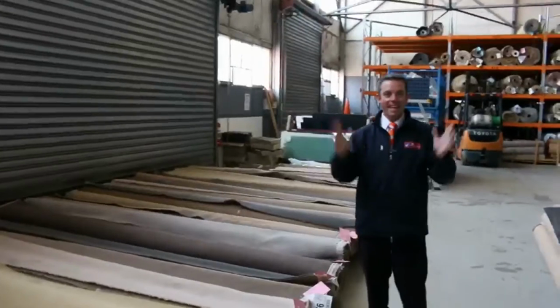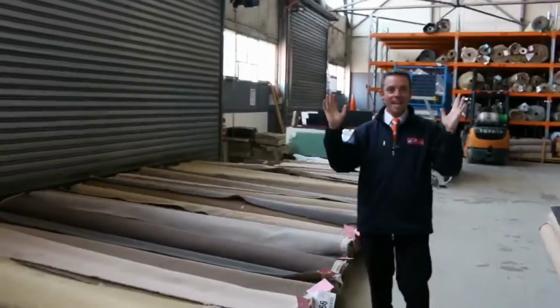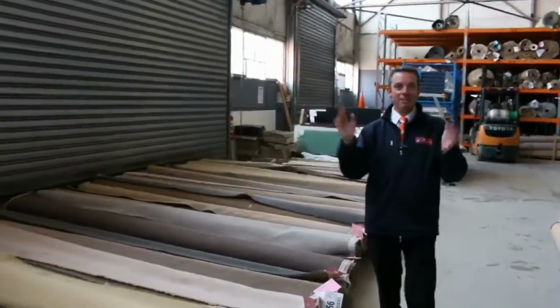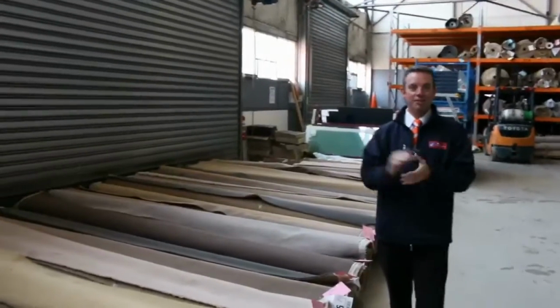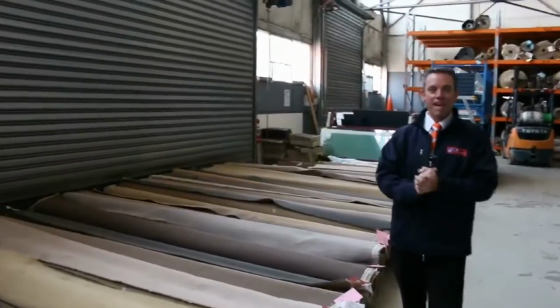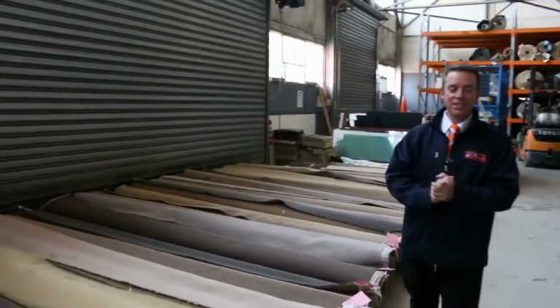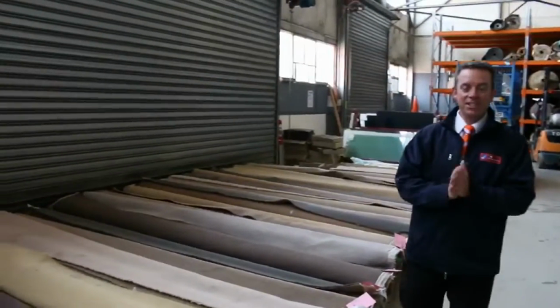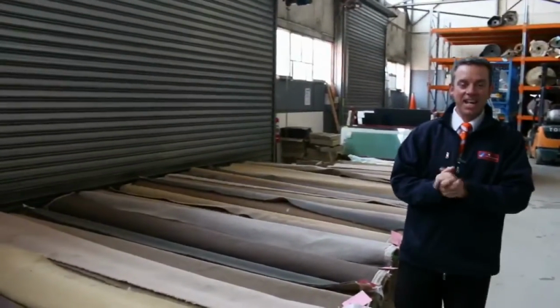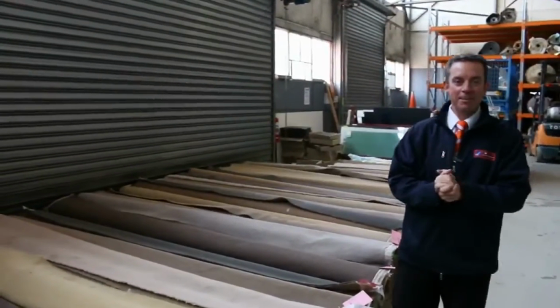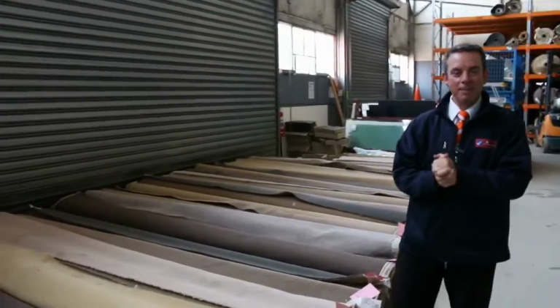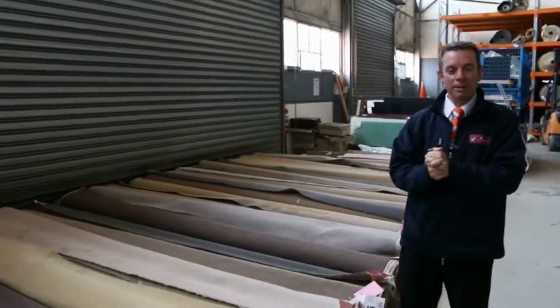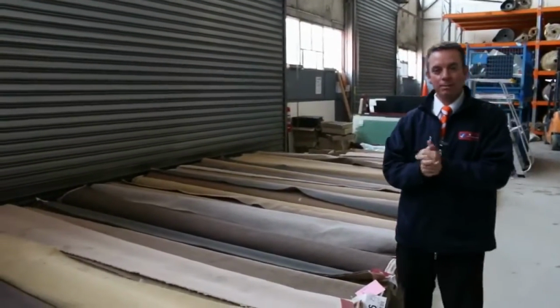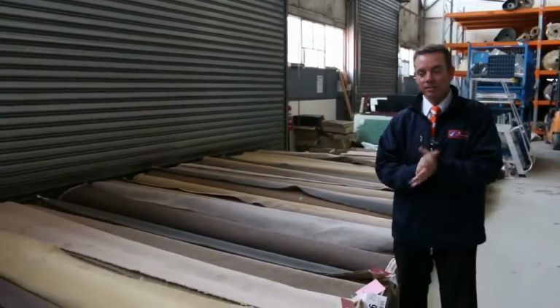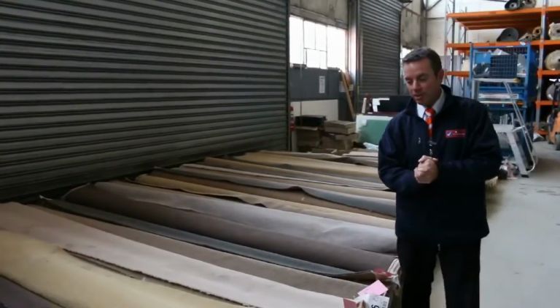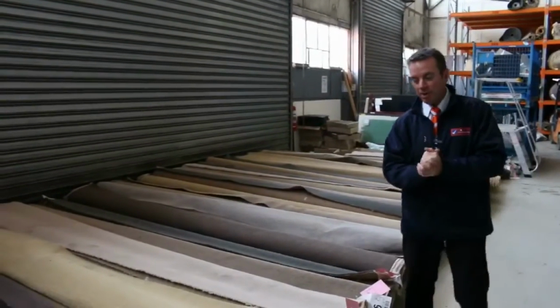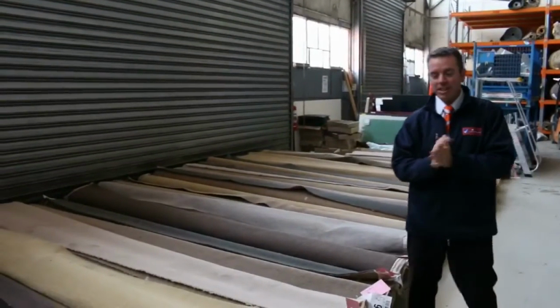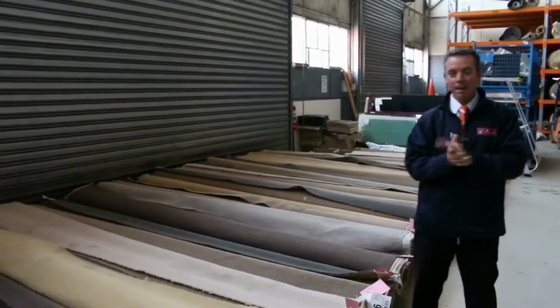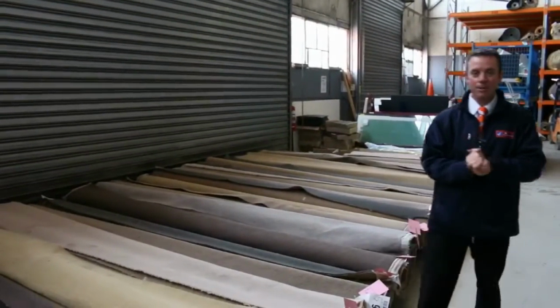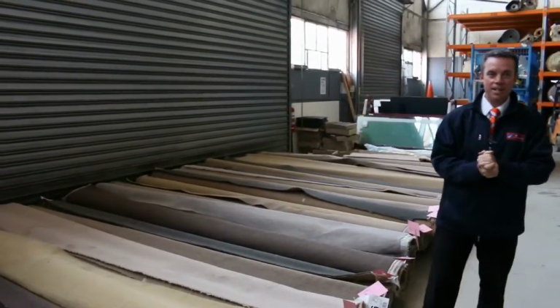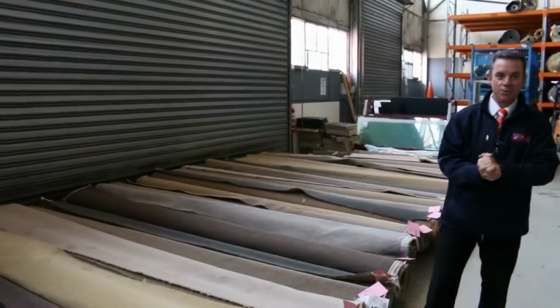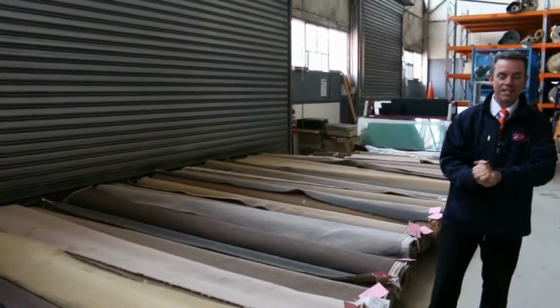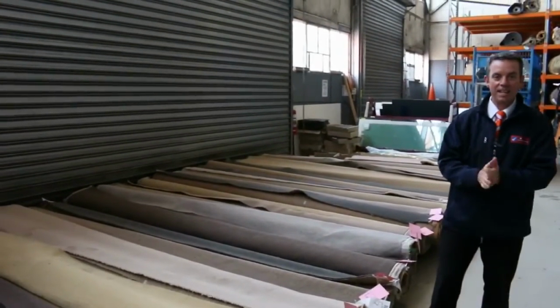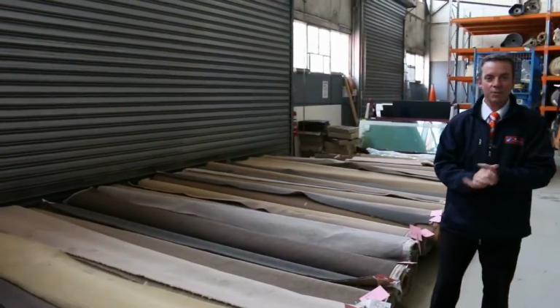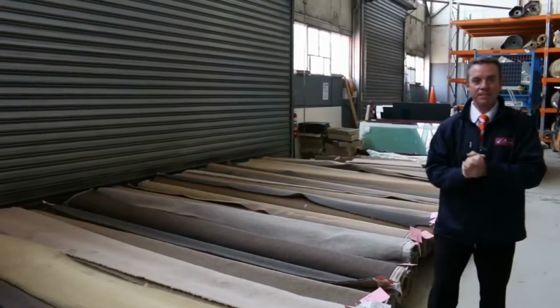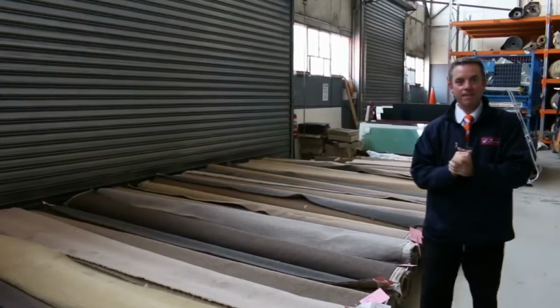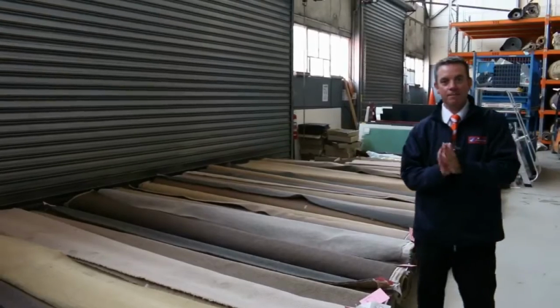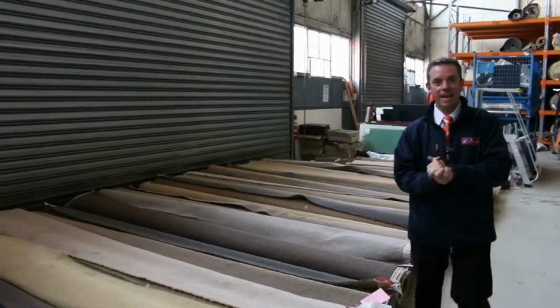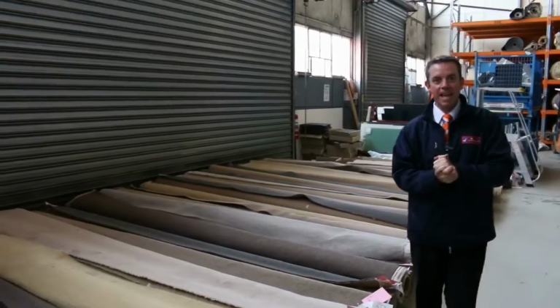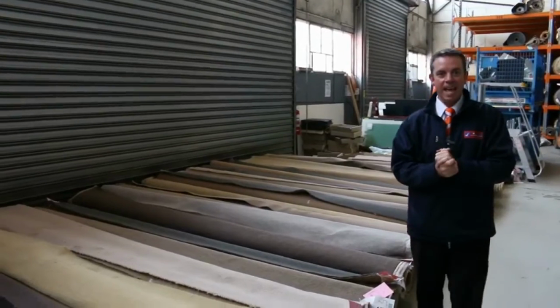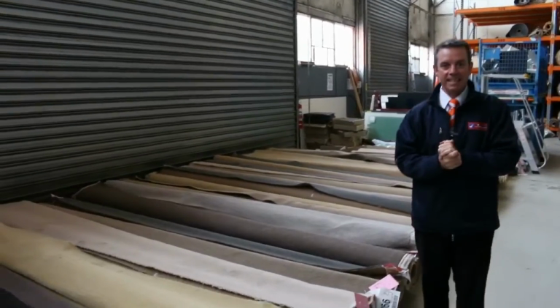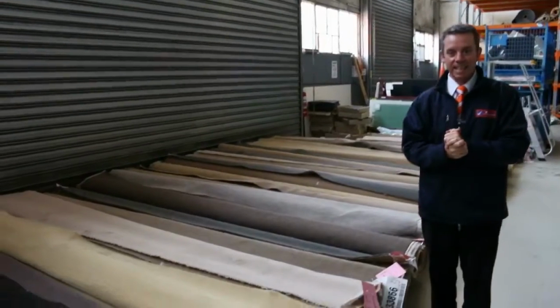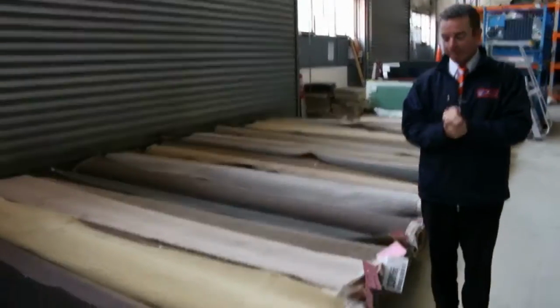G'day, I'm John from Fowles Auction Sales. I'm here to preview tomorrow's carpet auction. It's Wednesday the 25th of May at 10am.